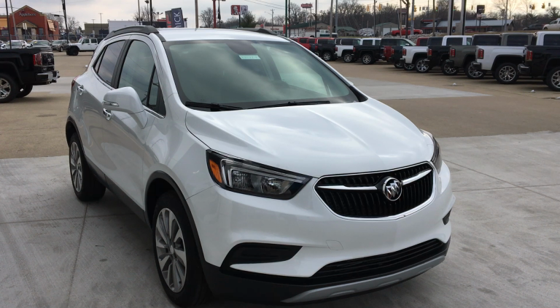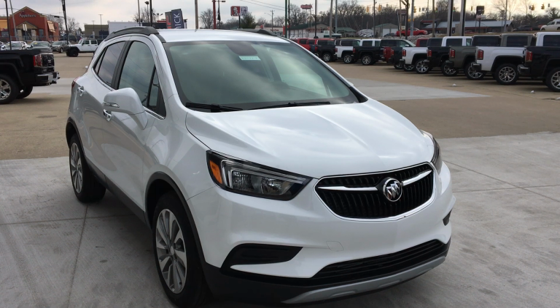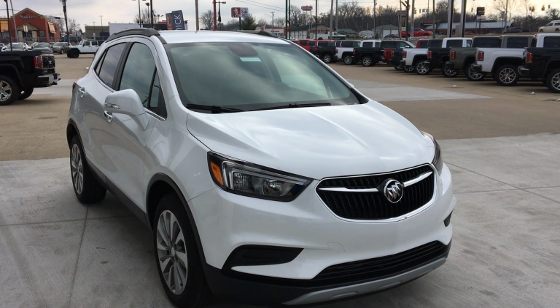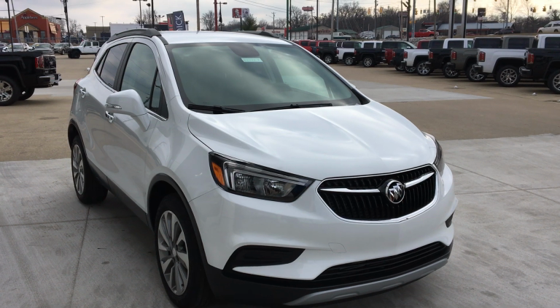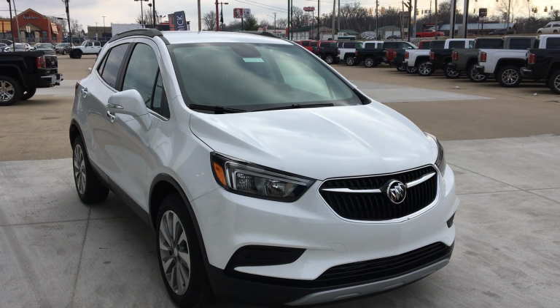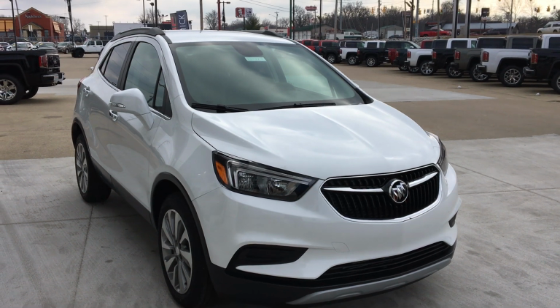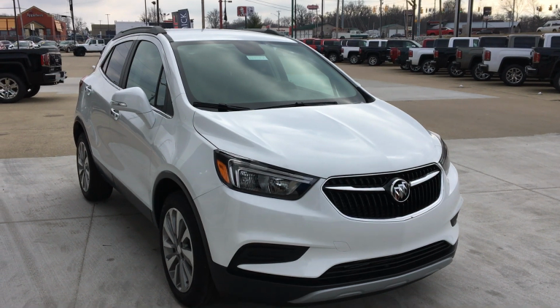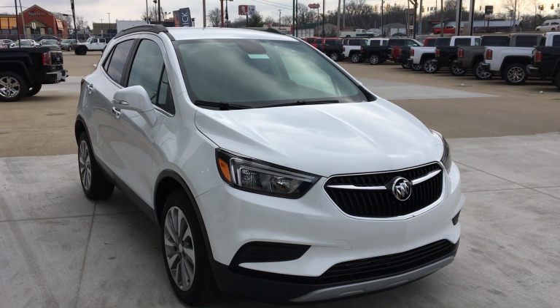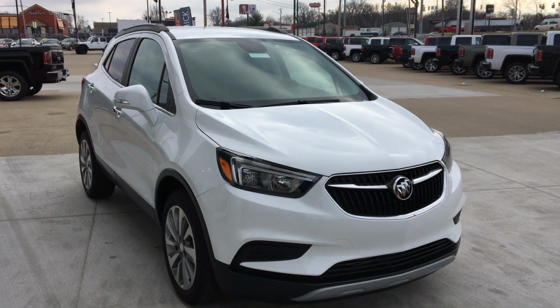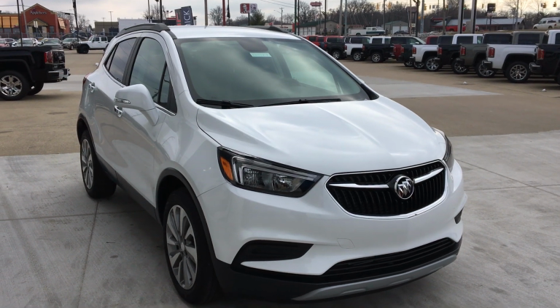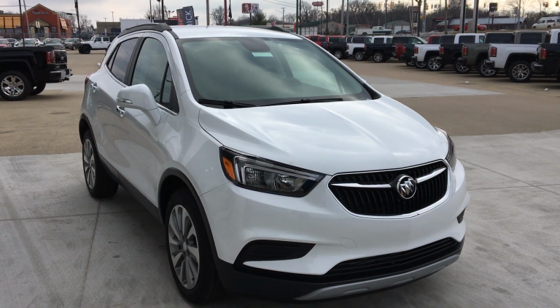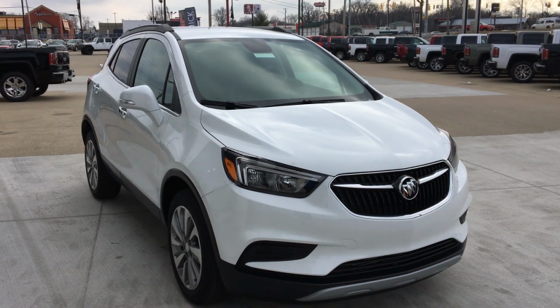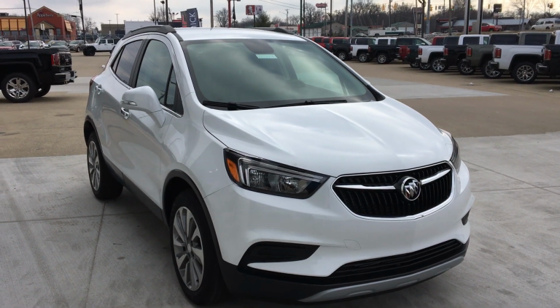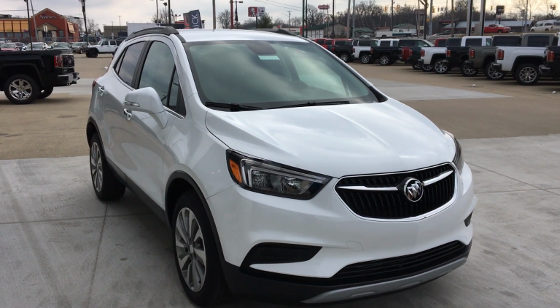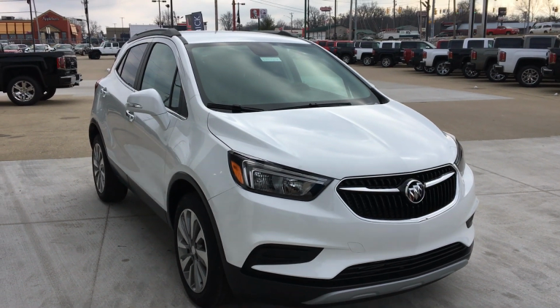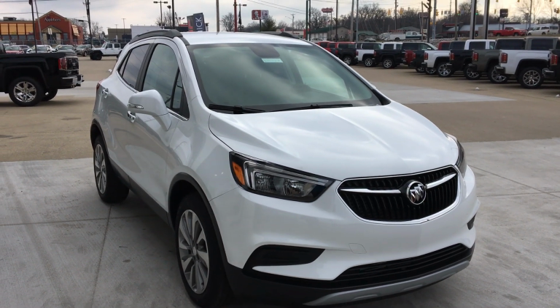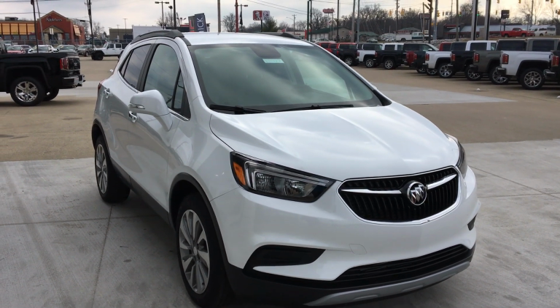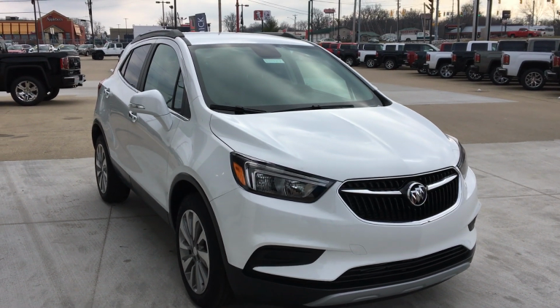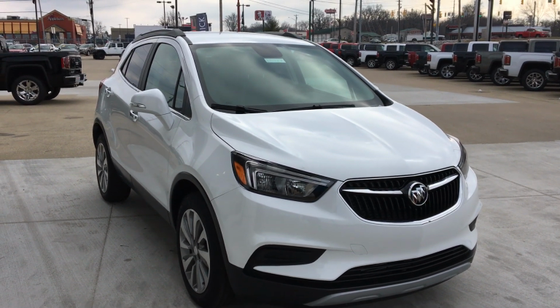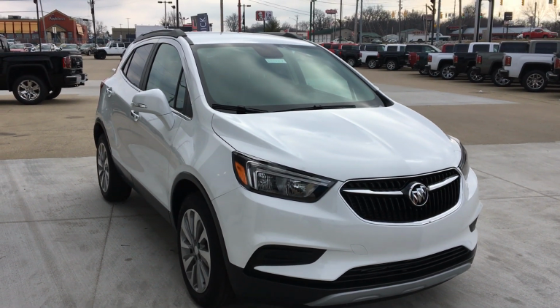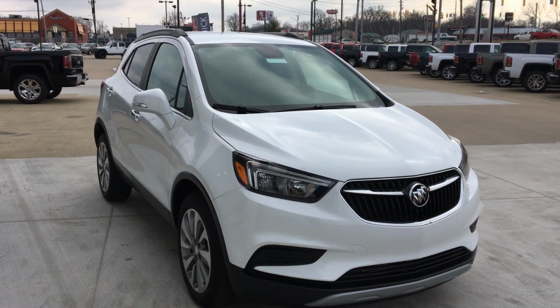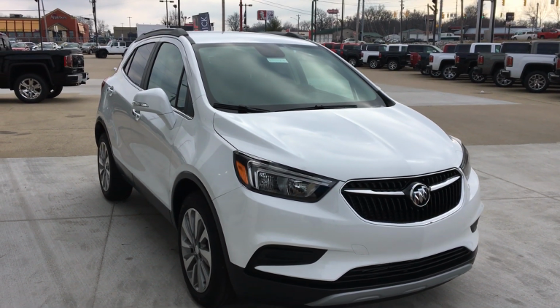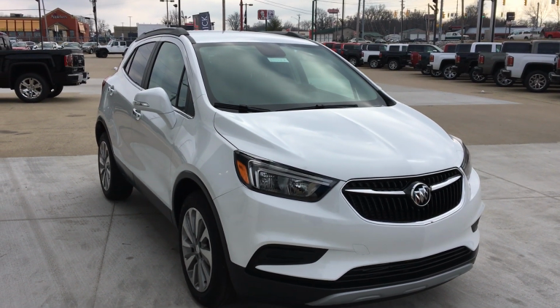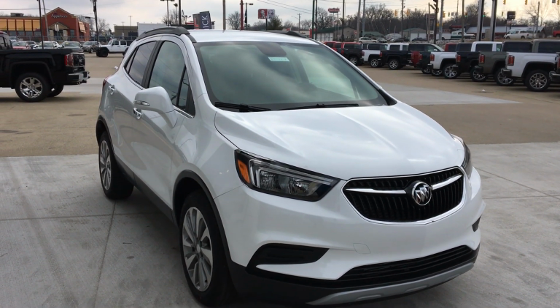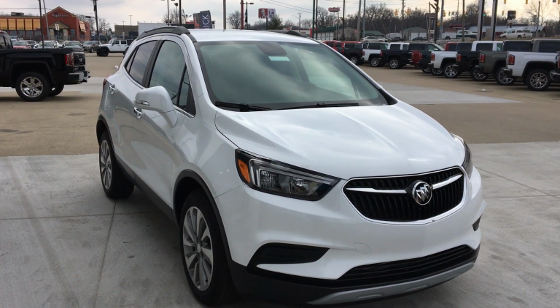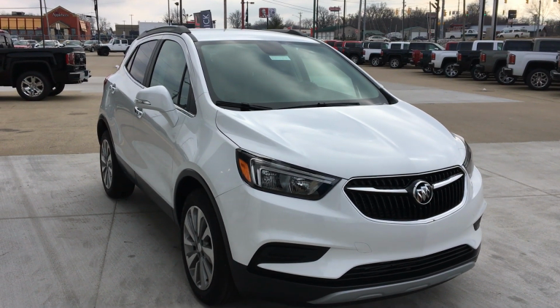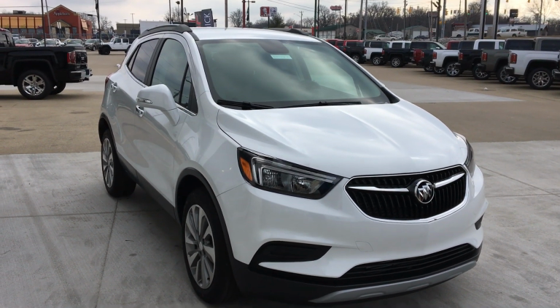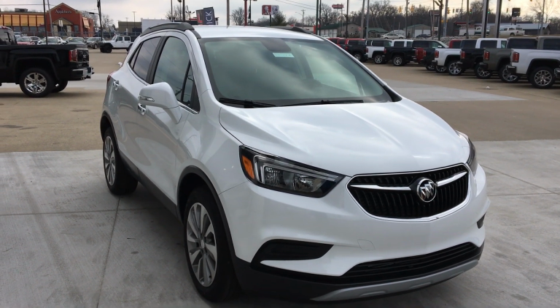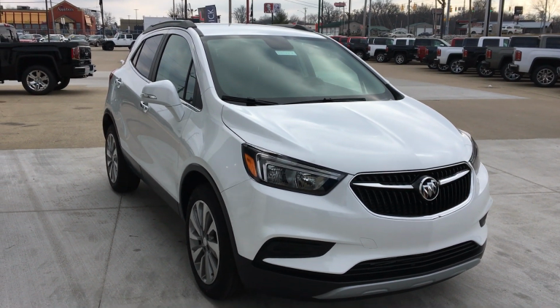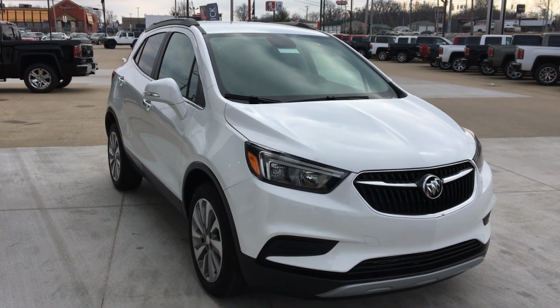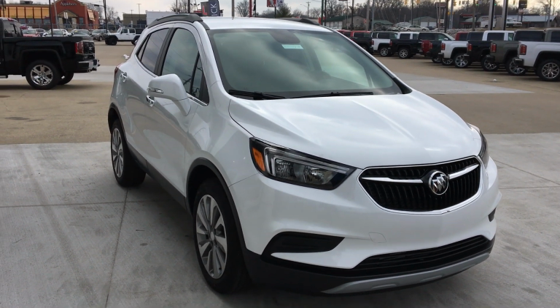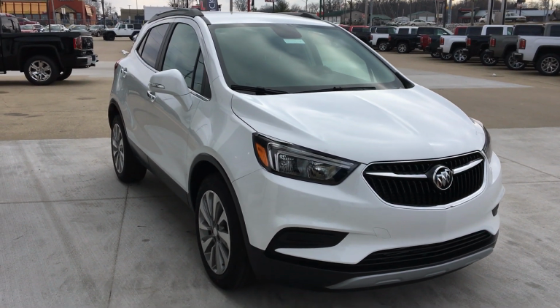Welcome to Yubilar Buick GMC online showroom. Today we're going to take a quick look at a 2019 Buick Encore.